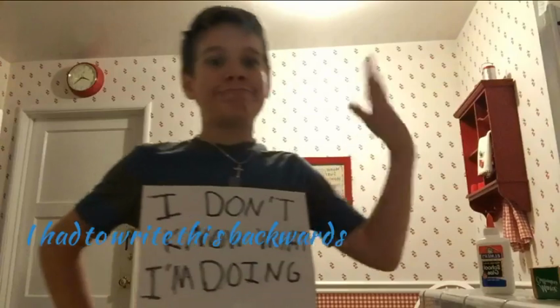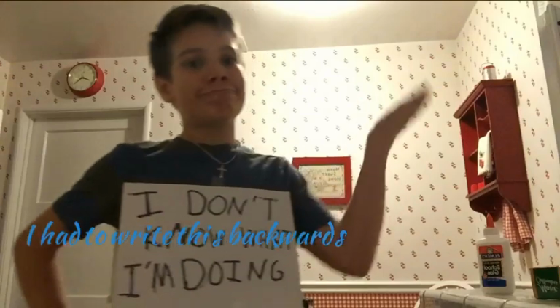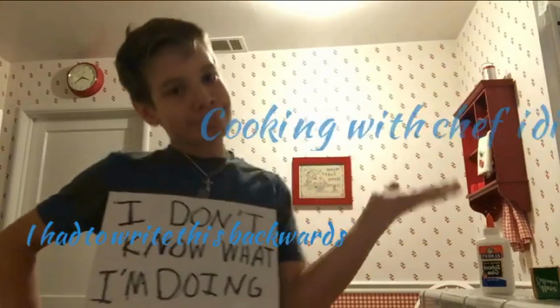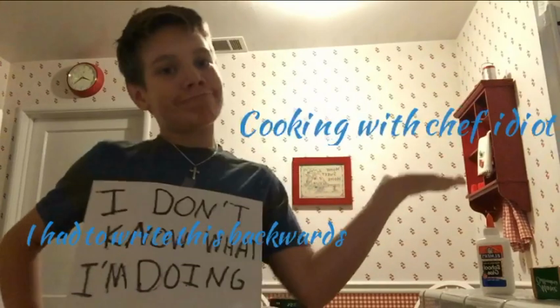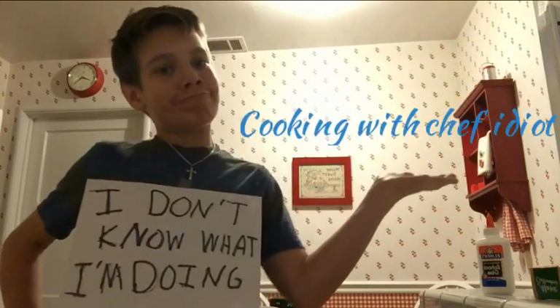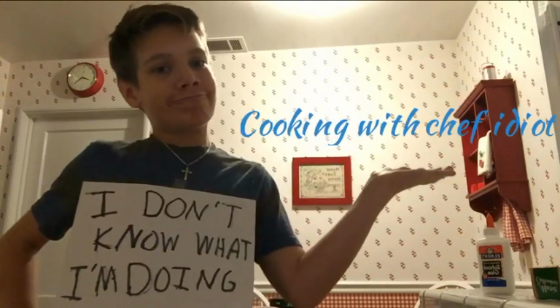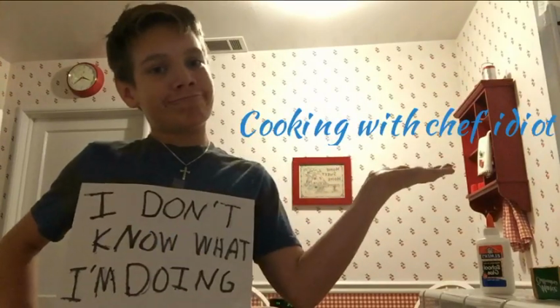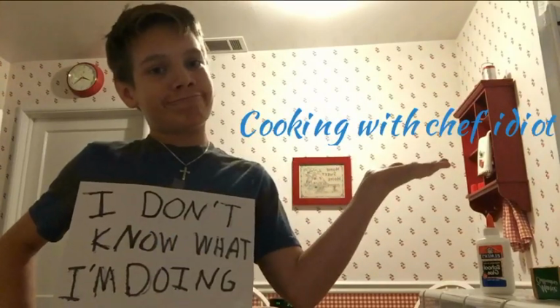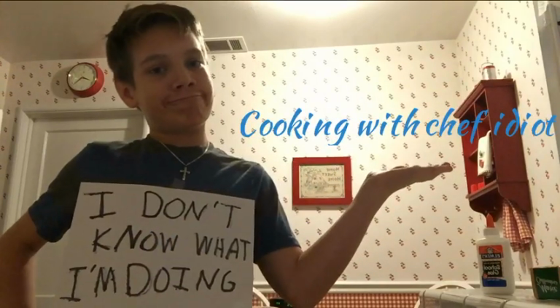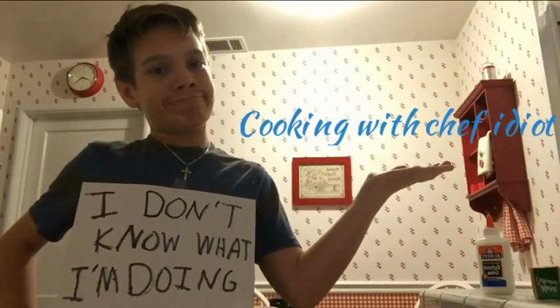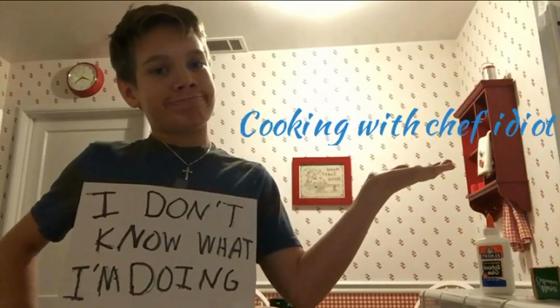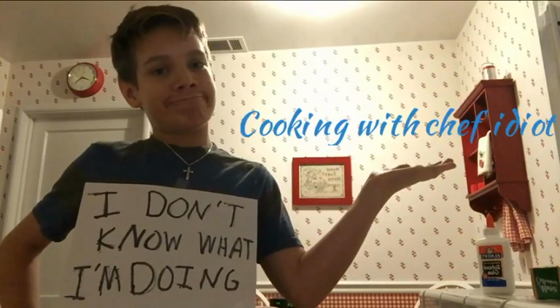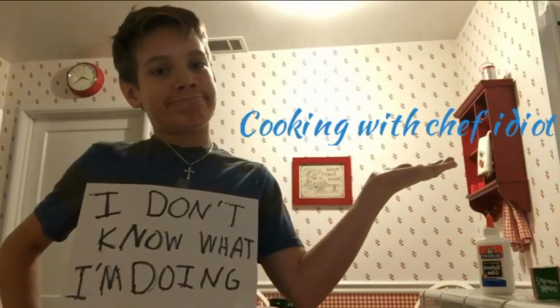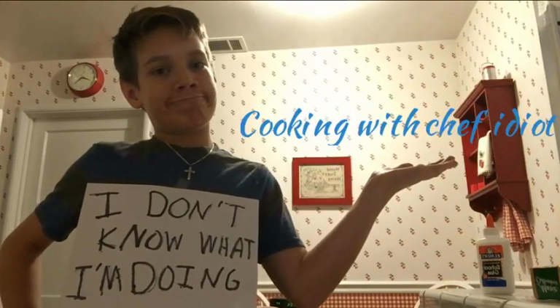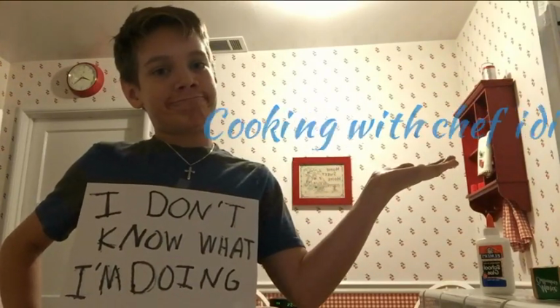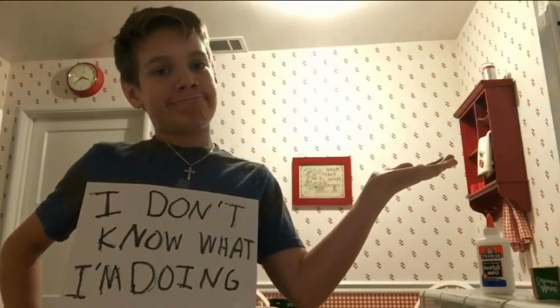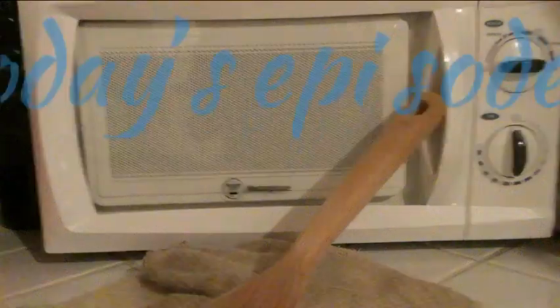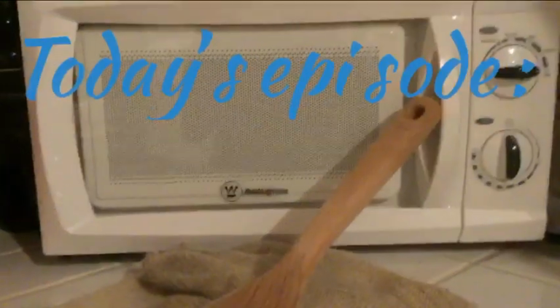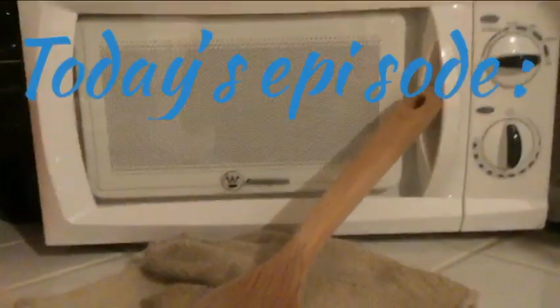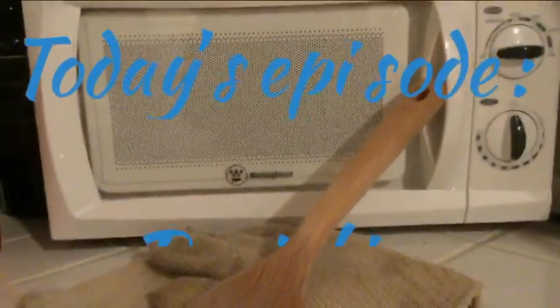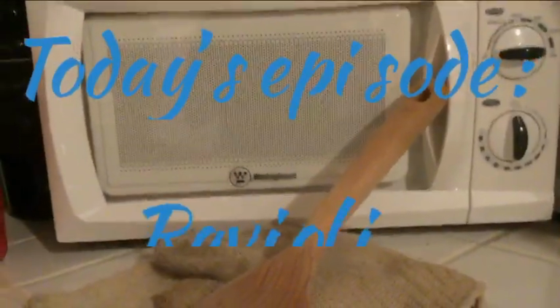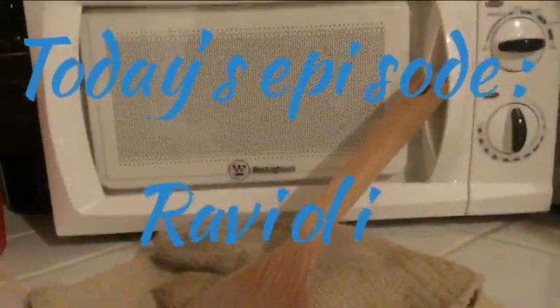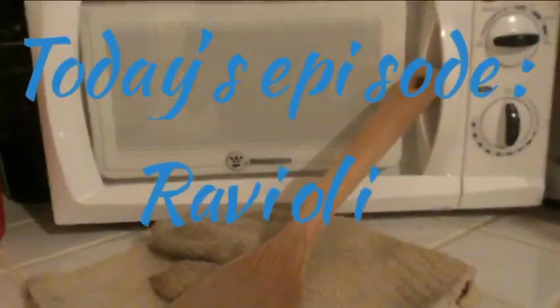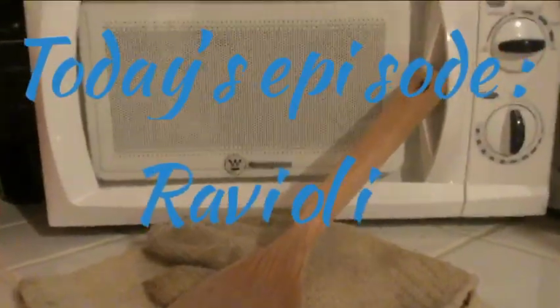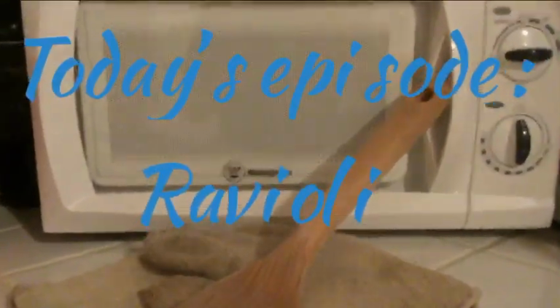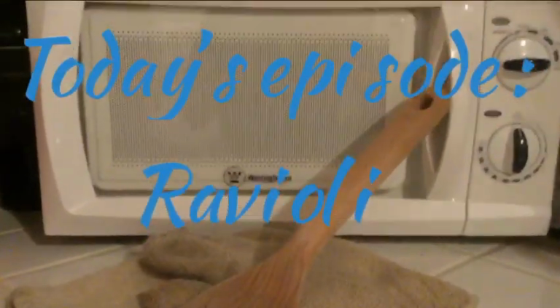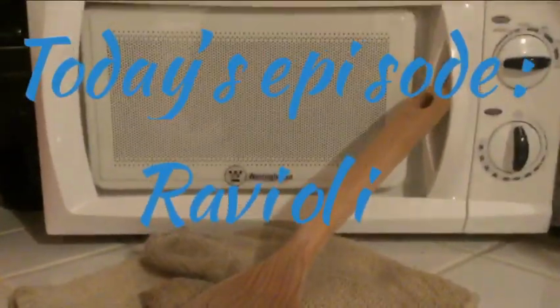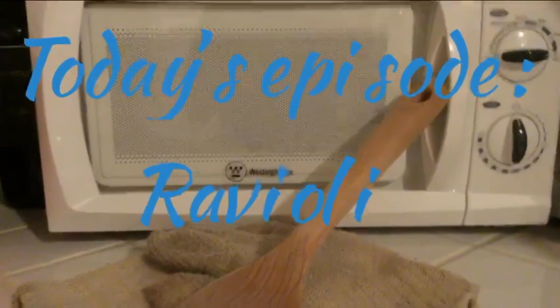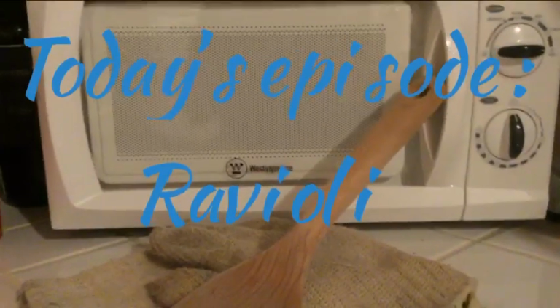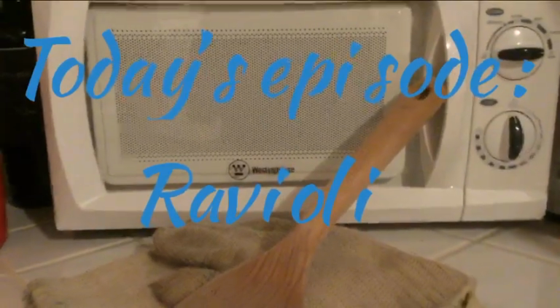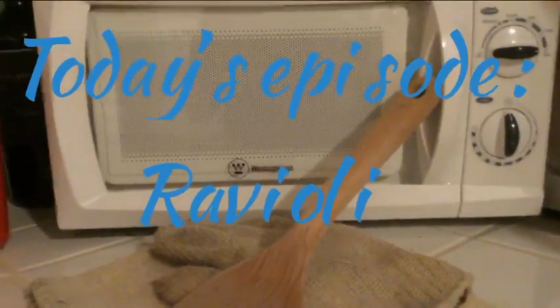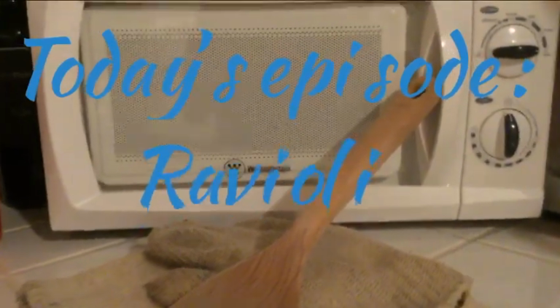Cooking with Chef Idiot. Today's episode: Ravioli.